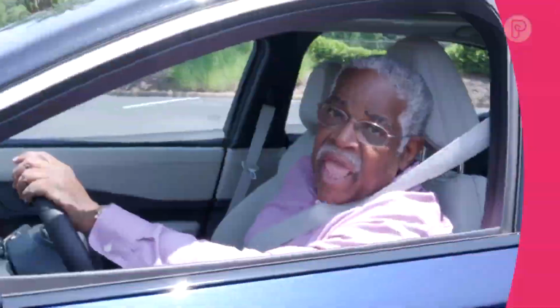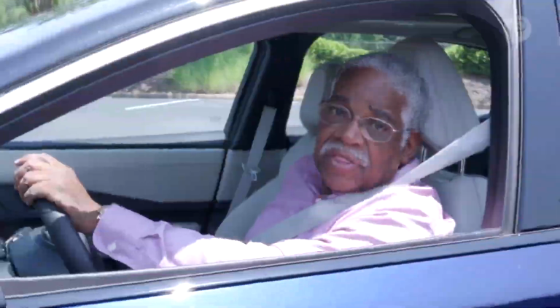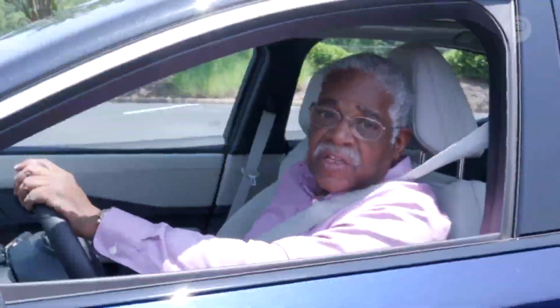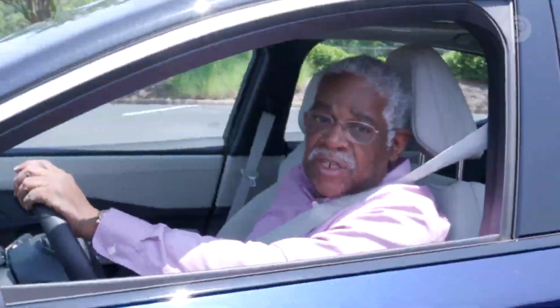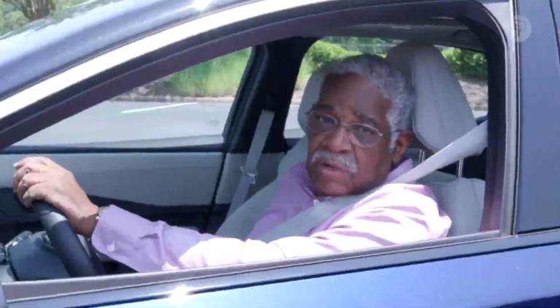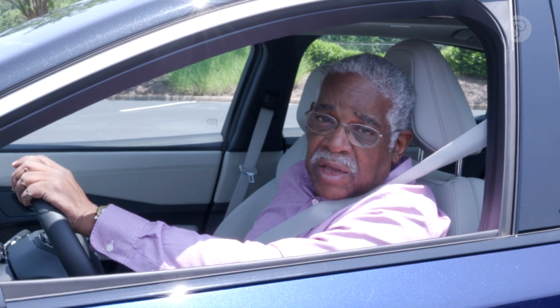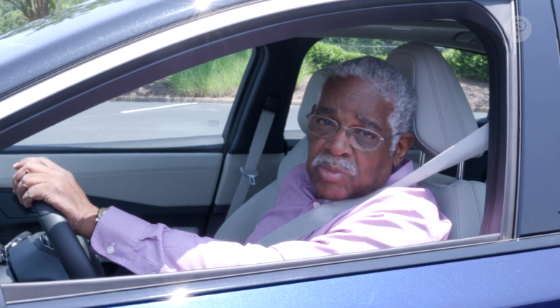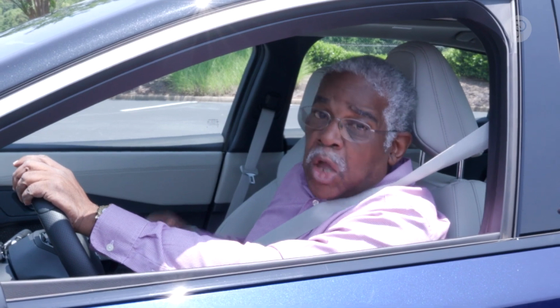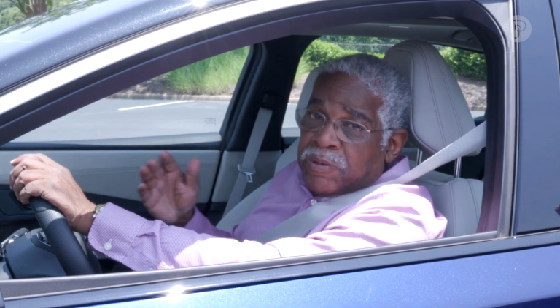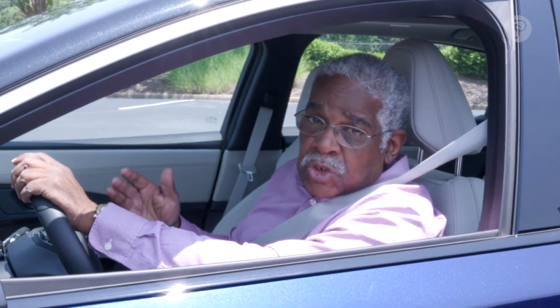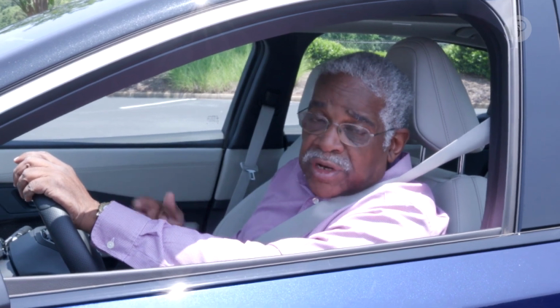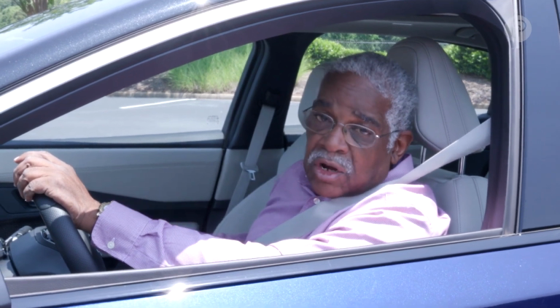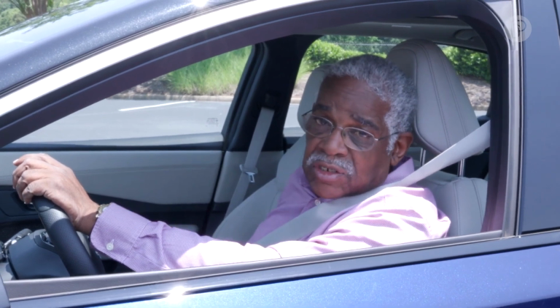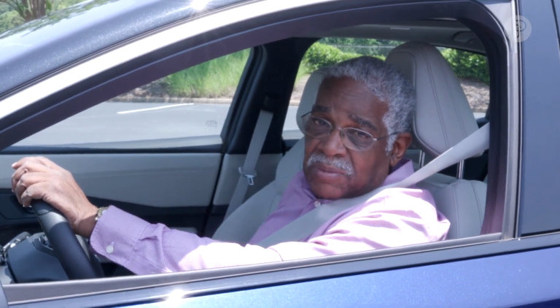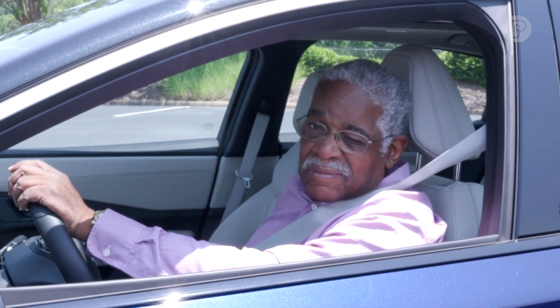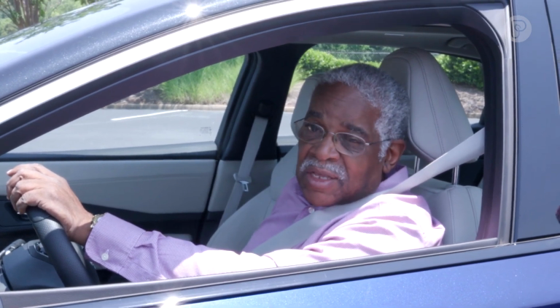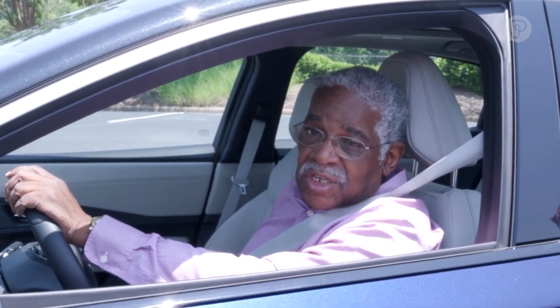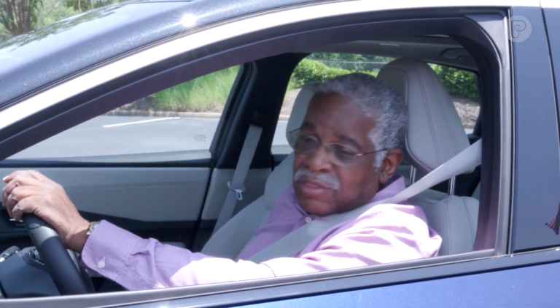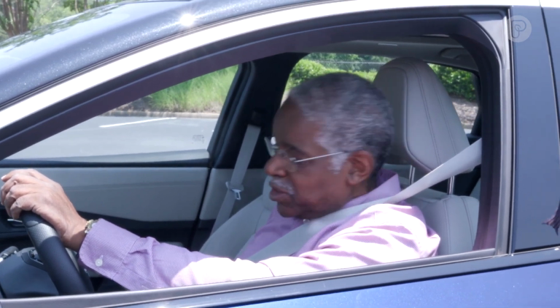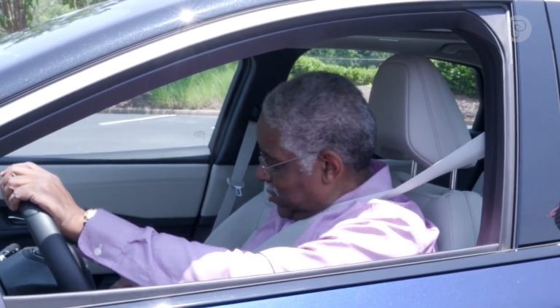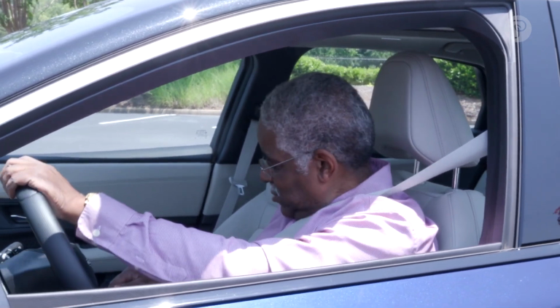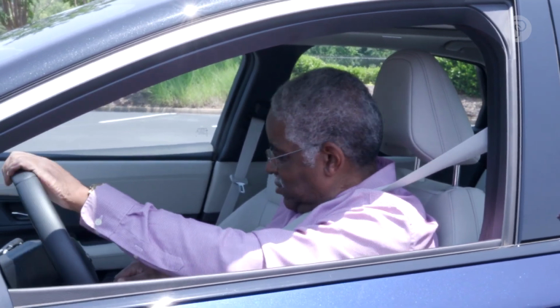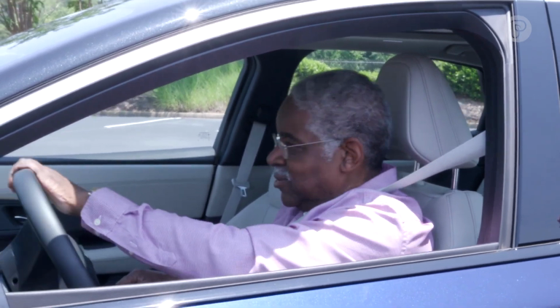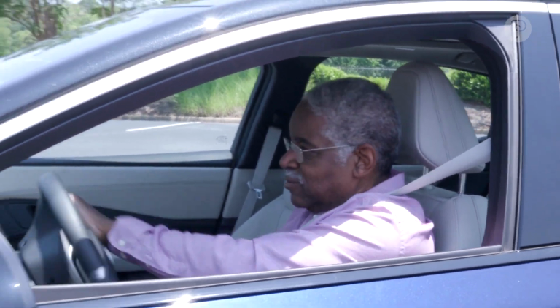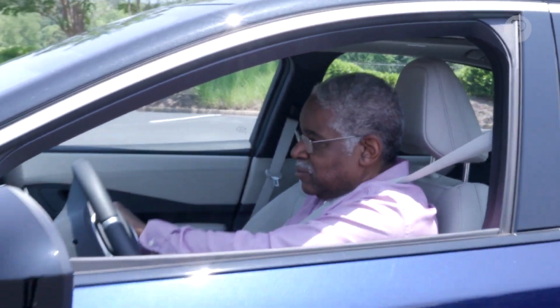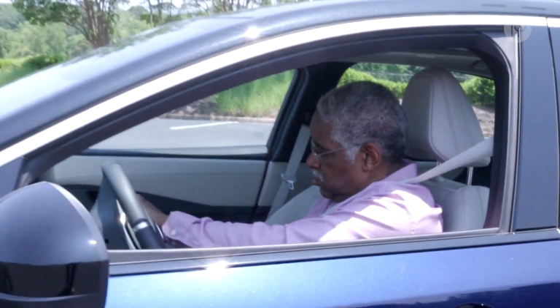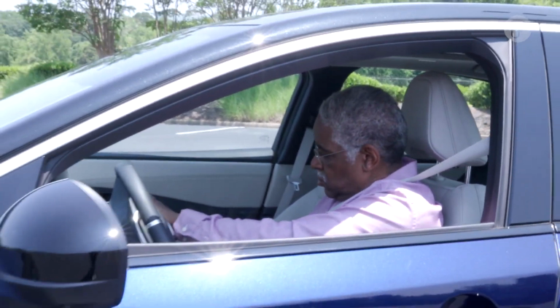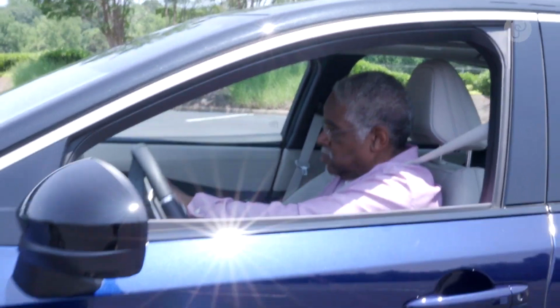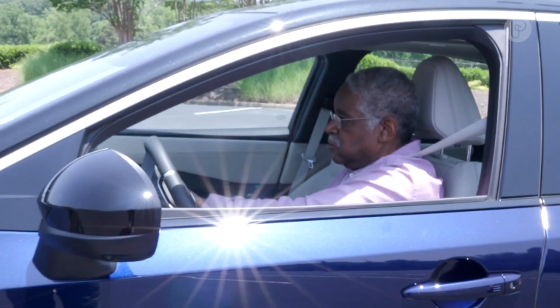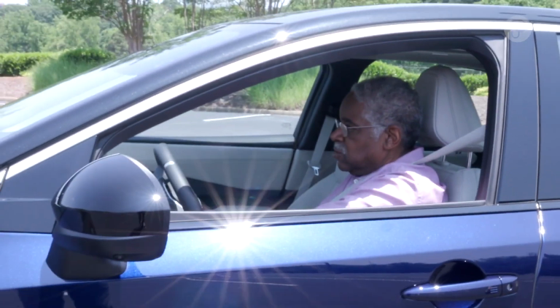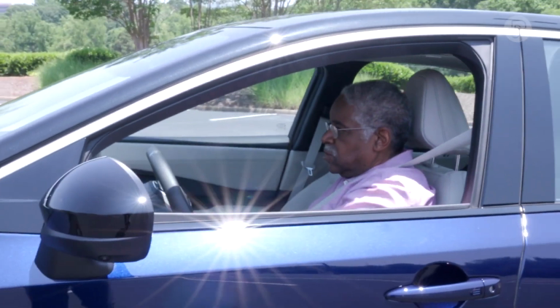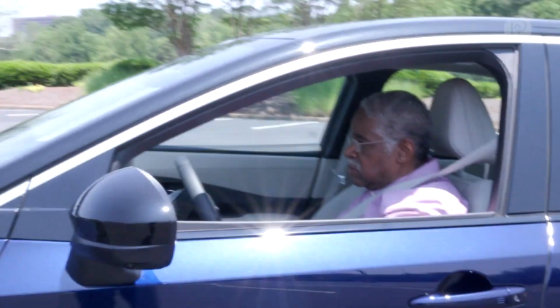Thanks for taking a ride with me. I hope you've enjoyed it and learned something. See you on the road.